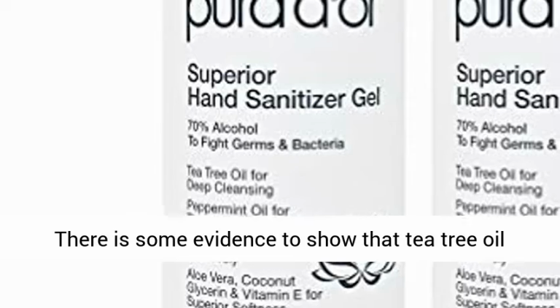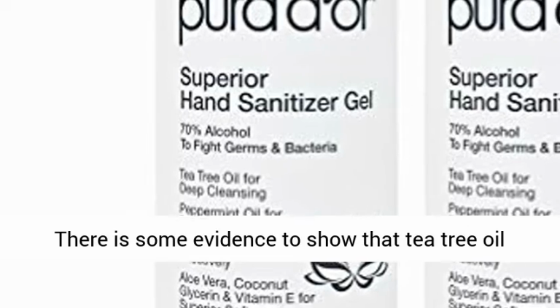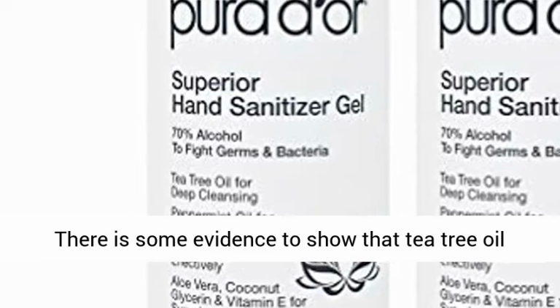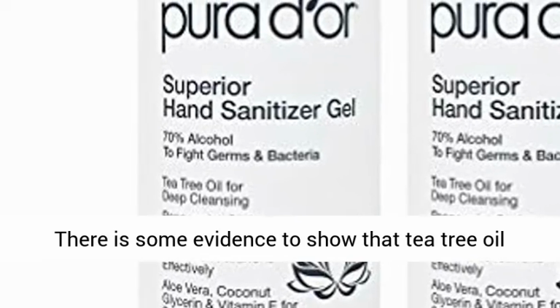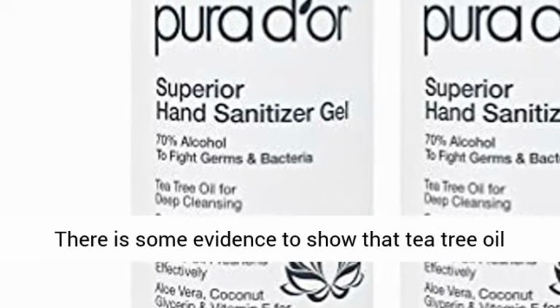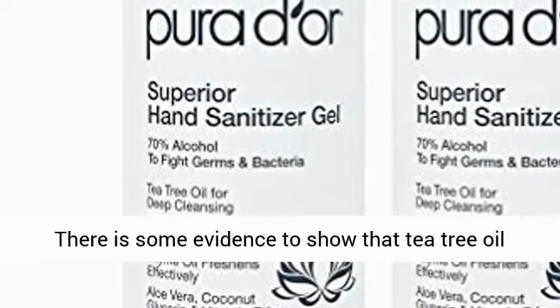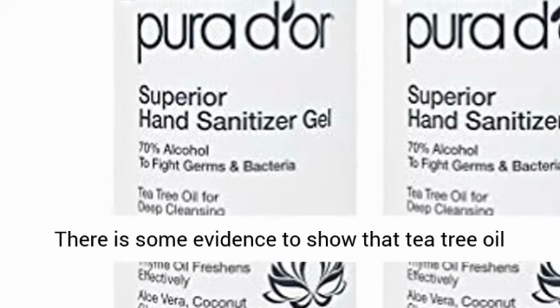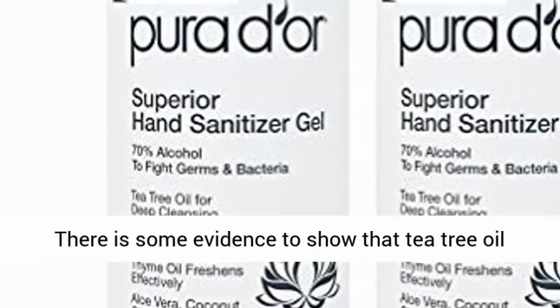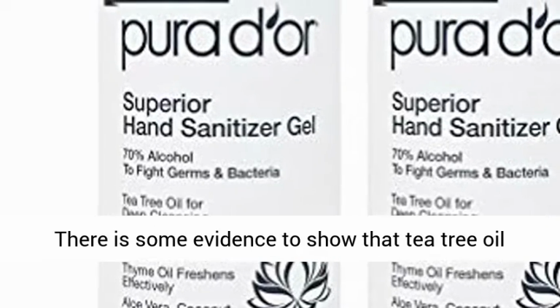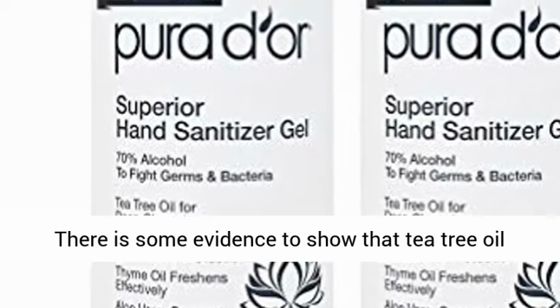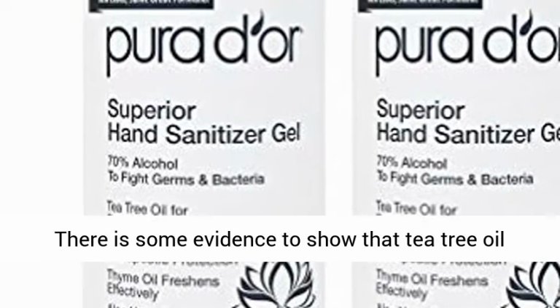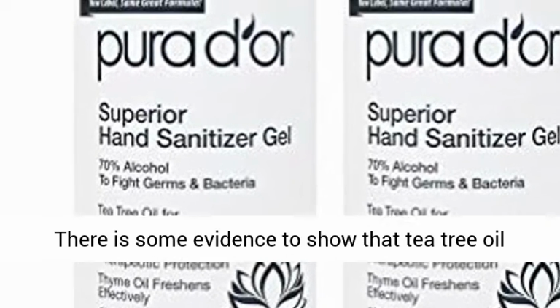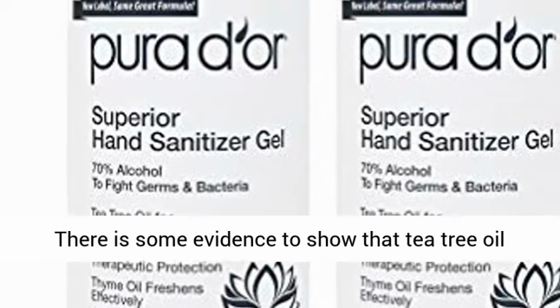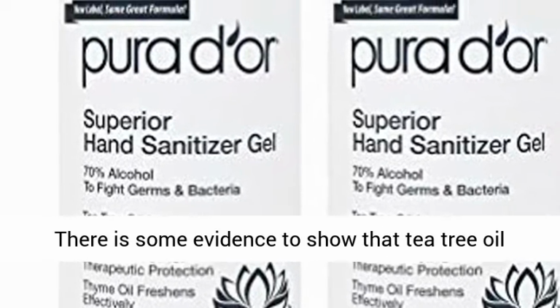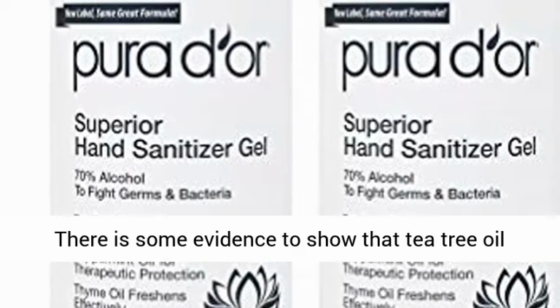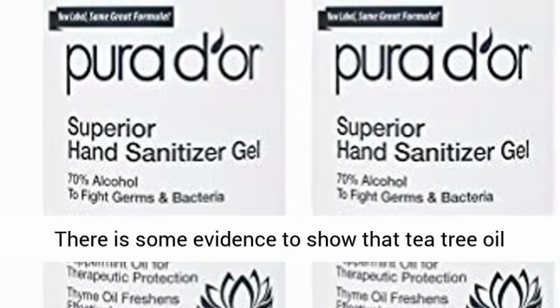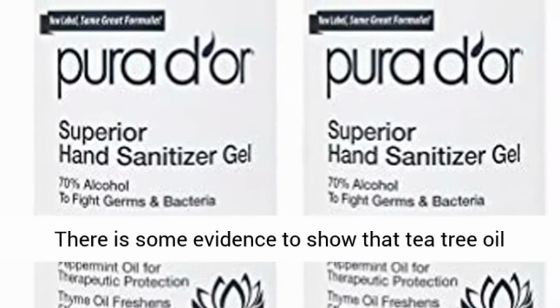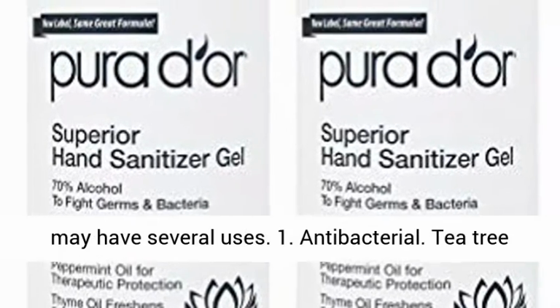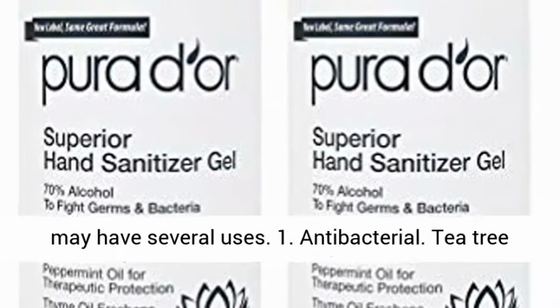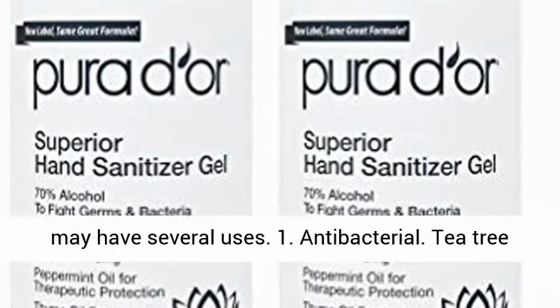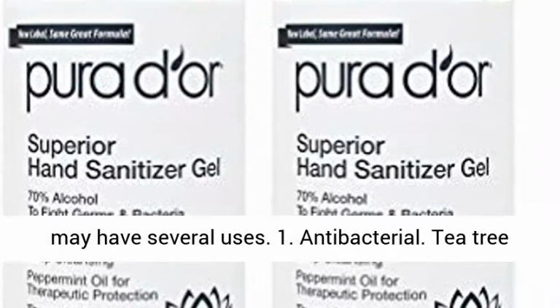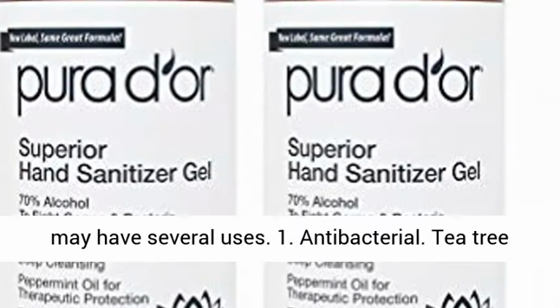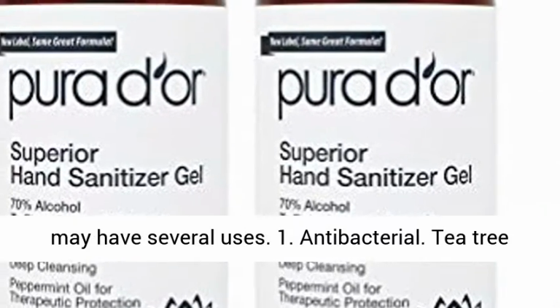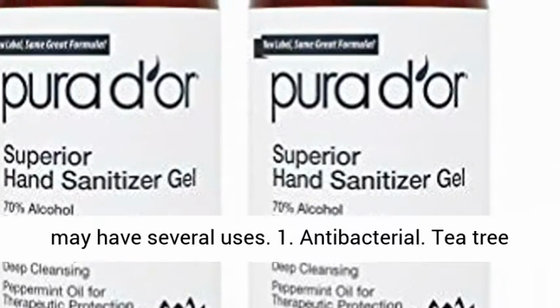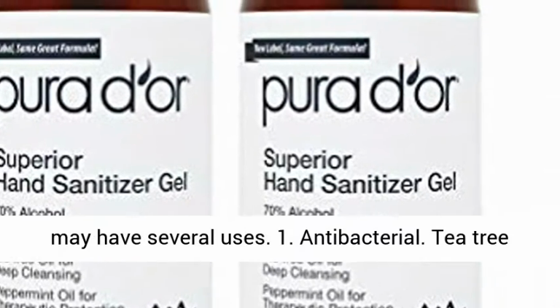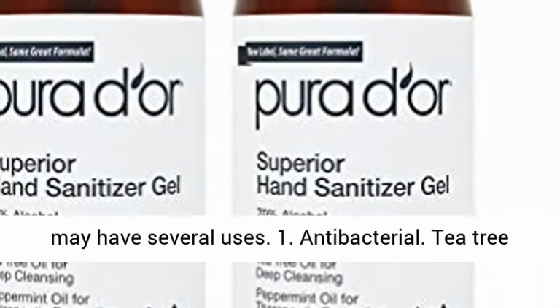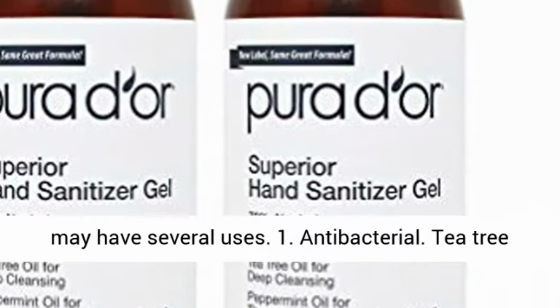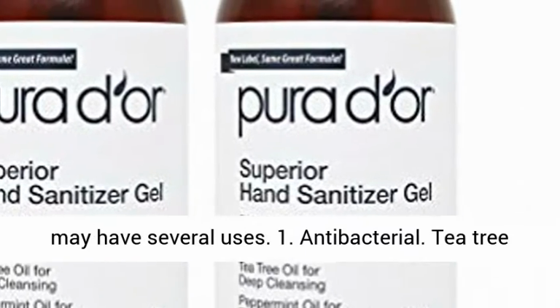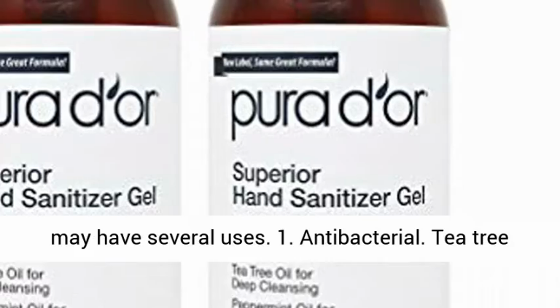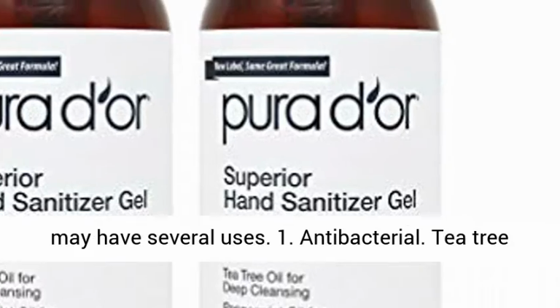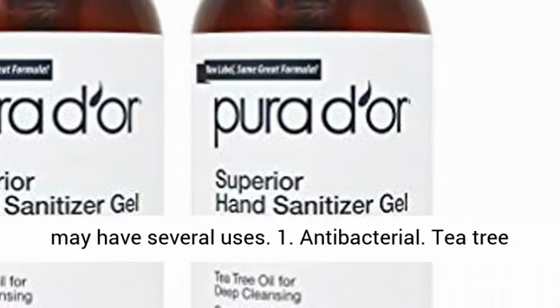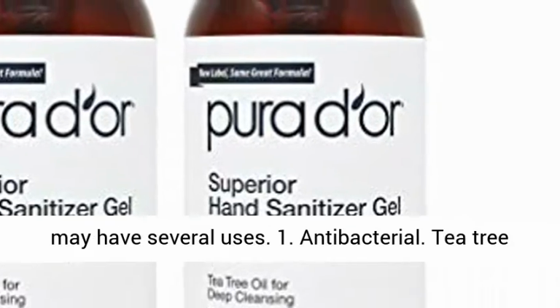There is some evidence to show that tea tree oil may have several uses. 1. Antibacterial.